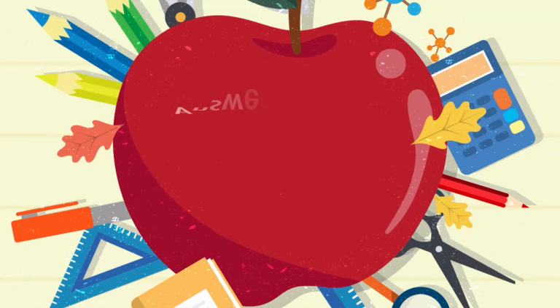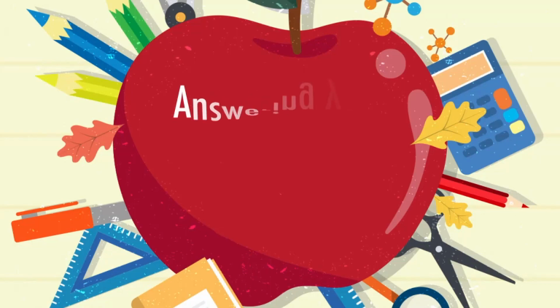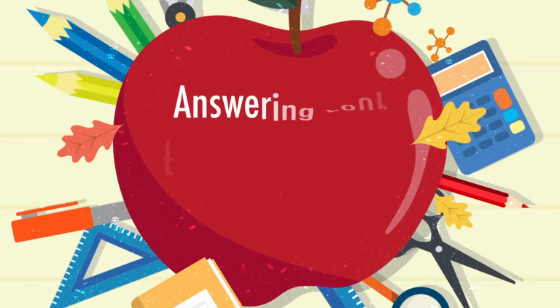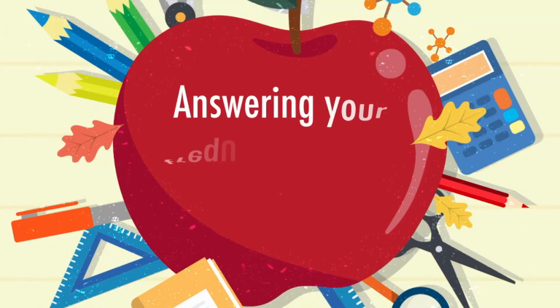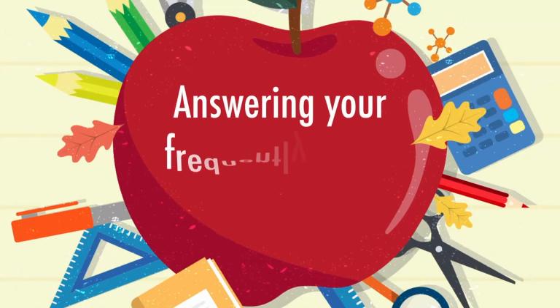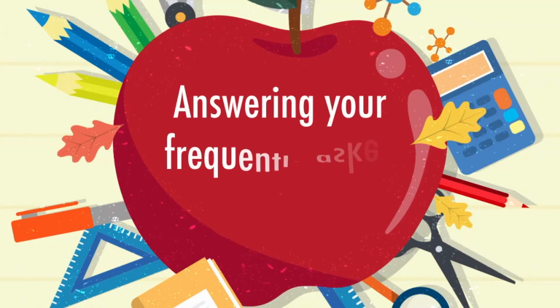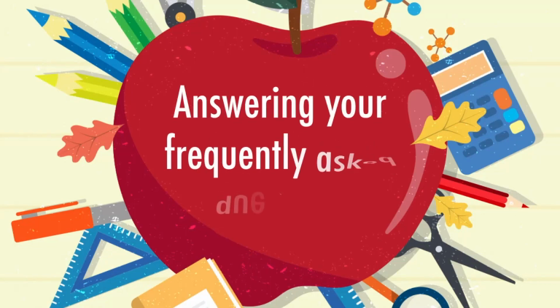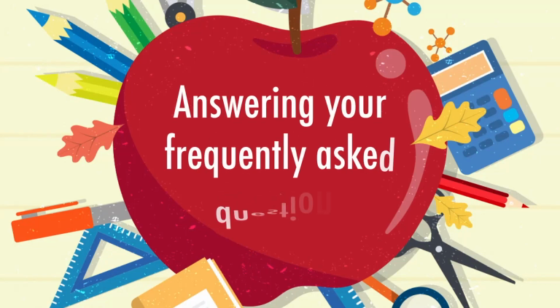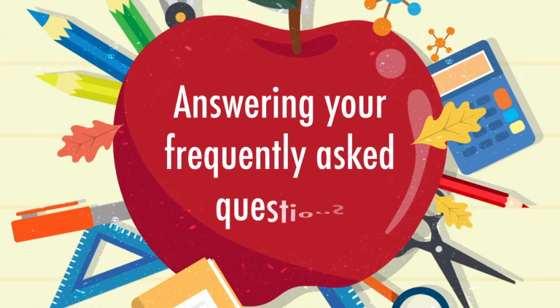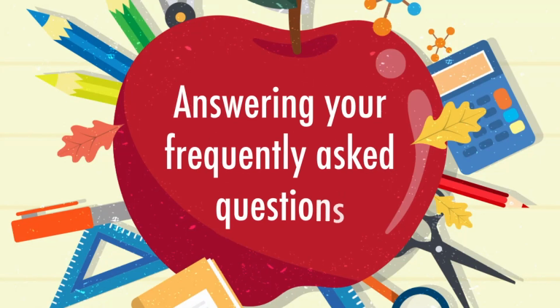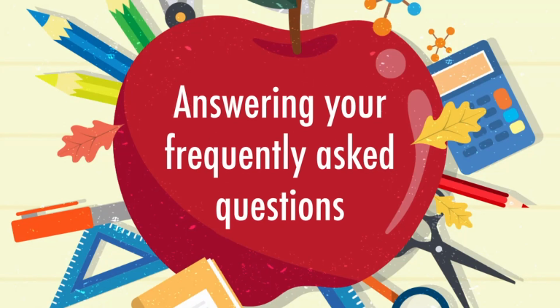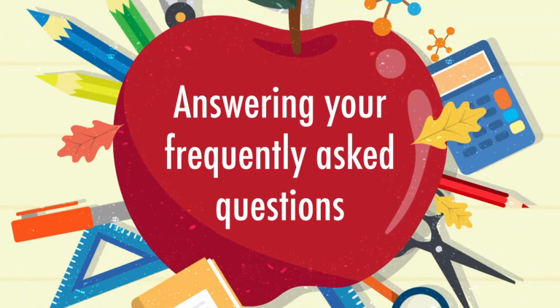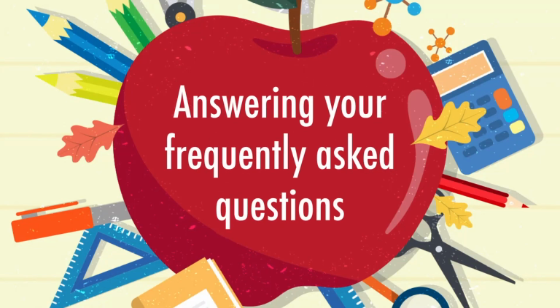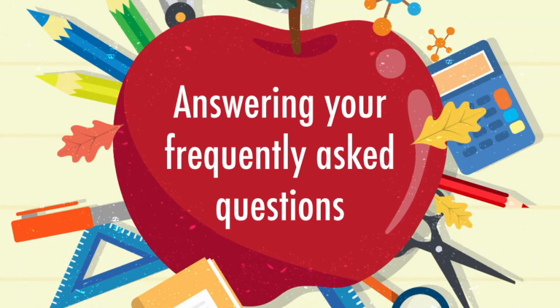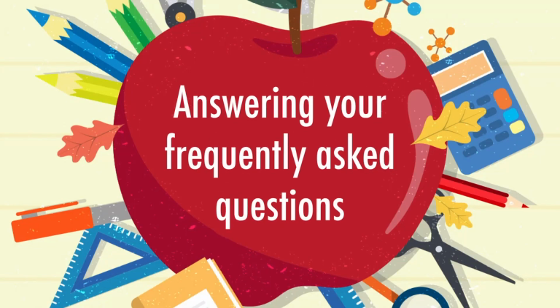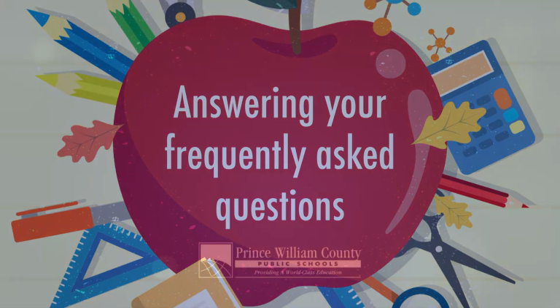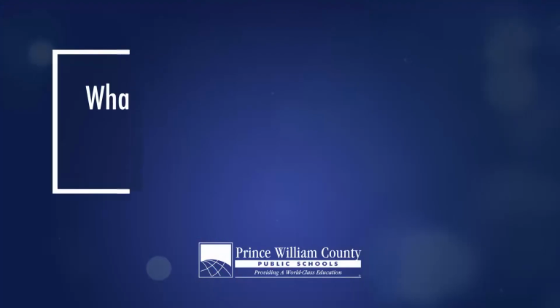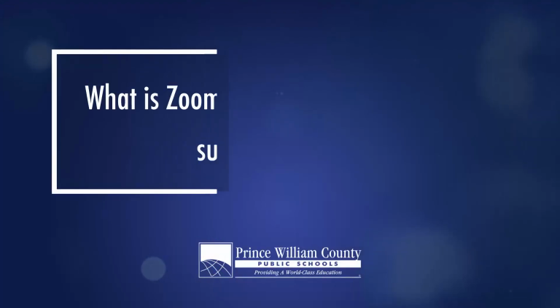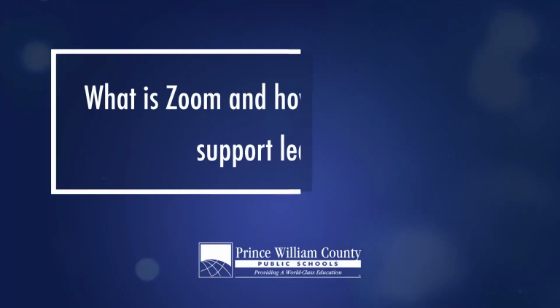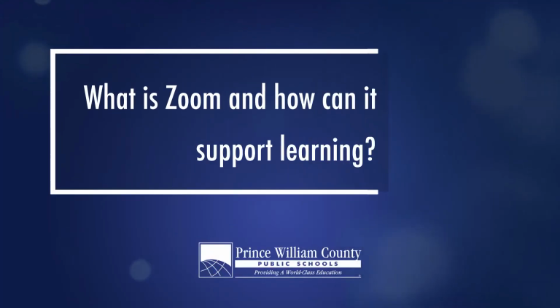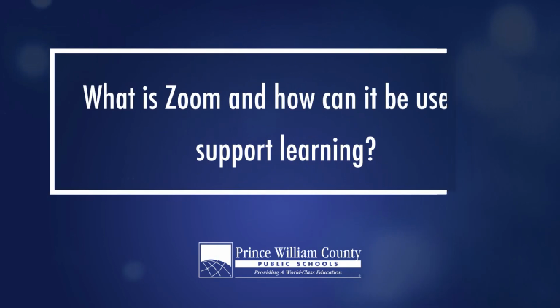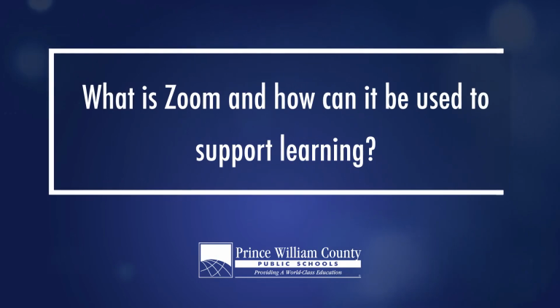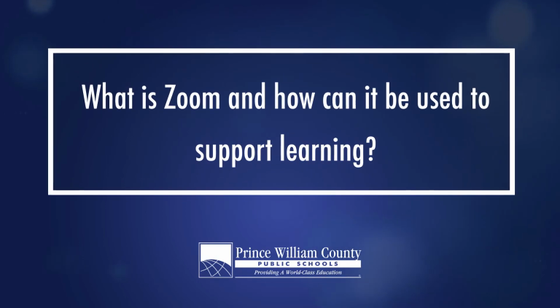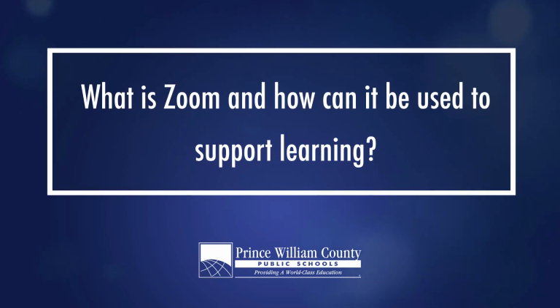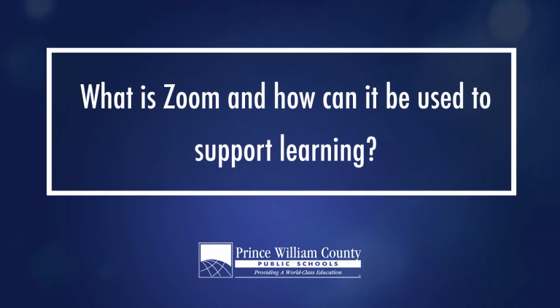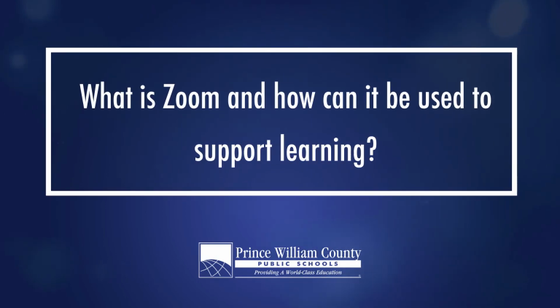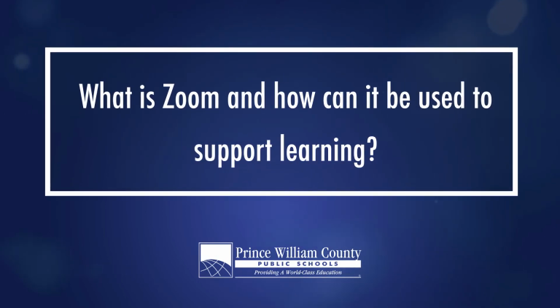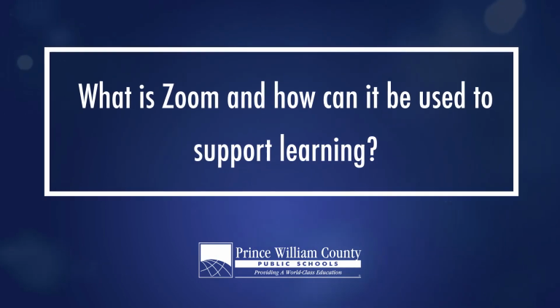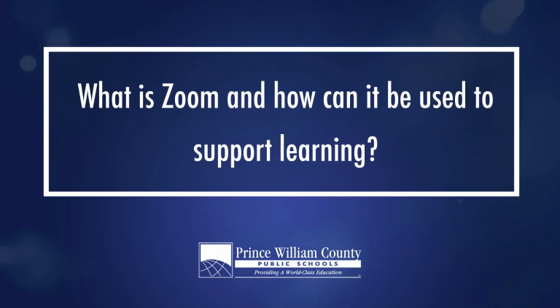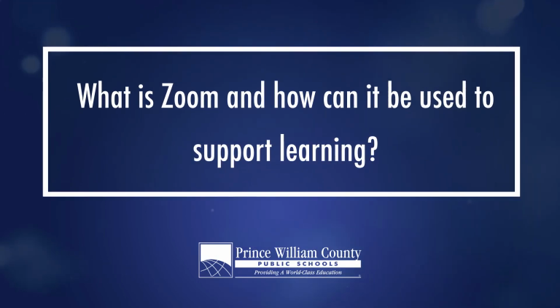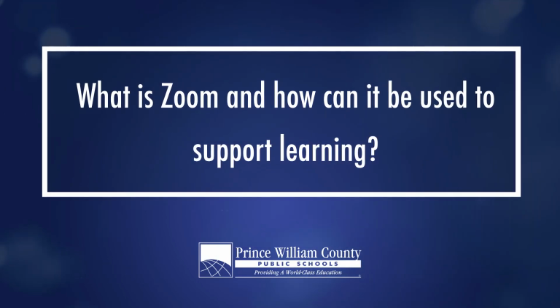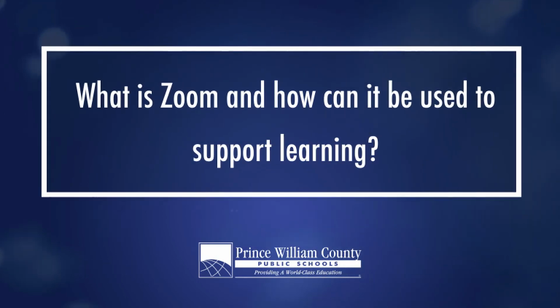Answering your frequently asked questions. What is Zoom and how can it be used to support learning?